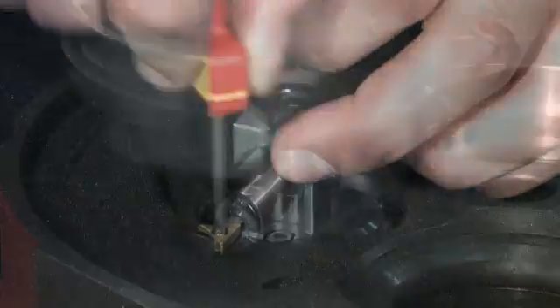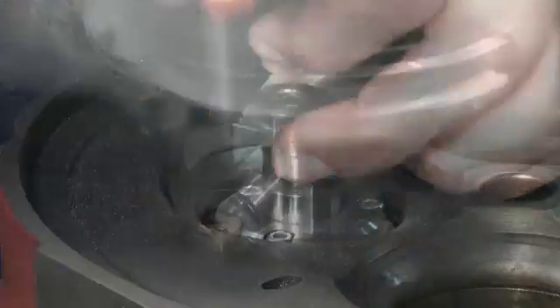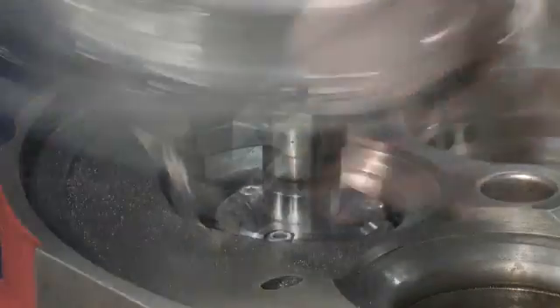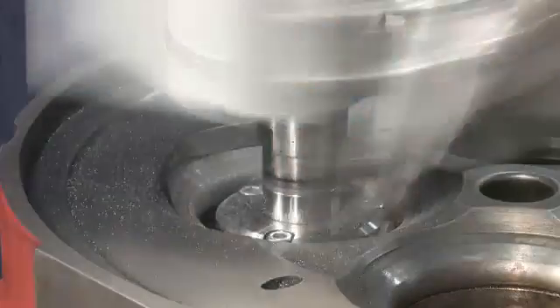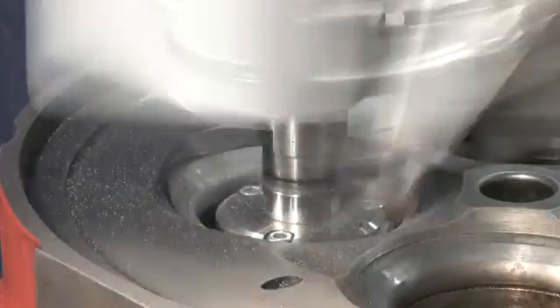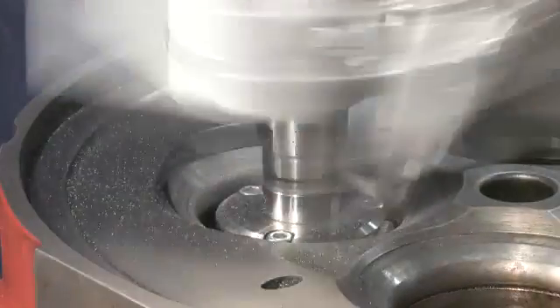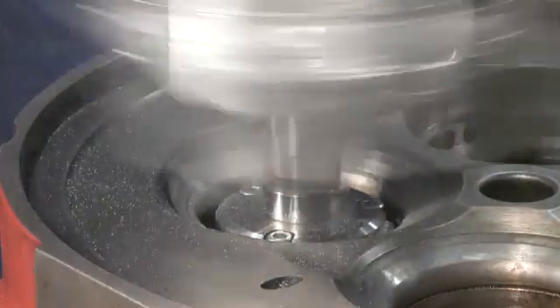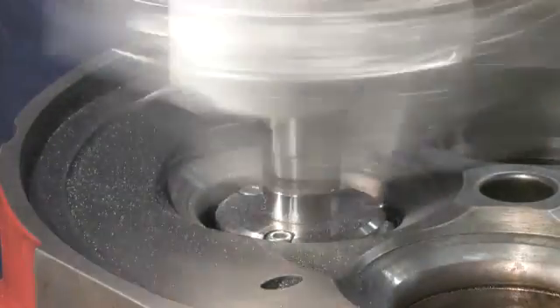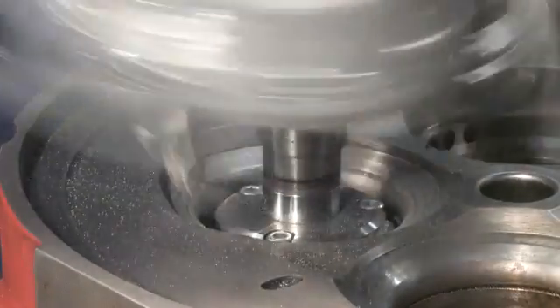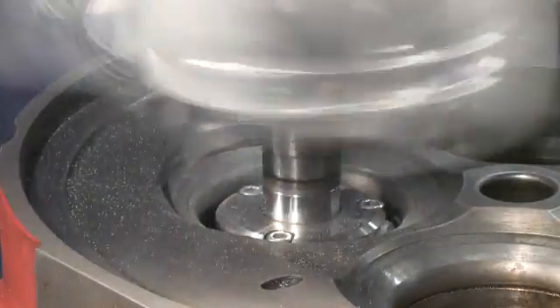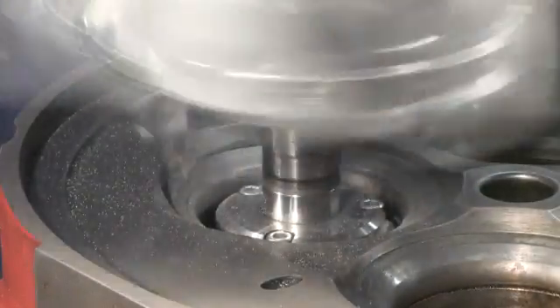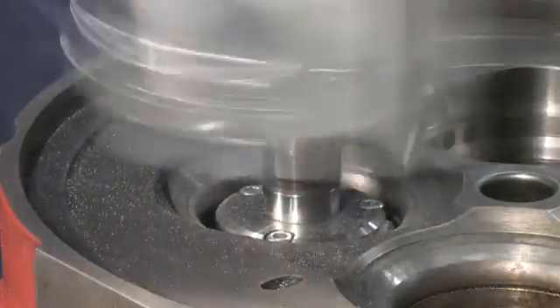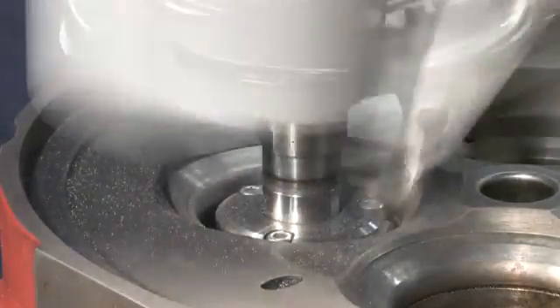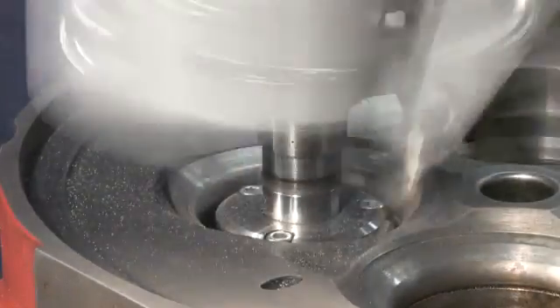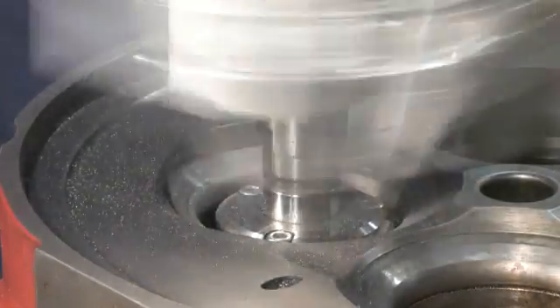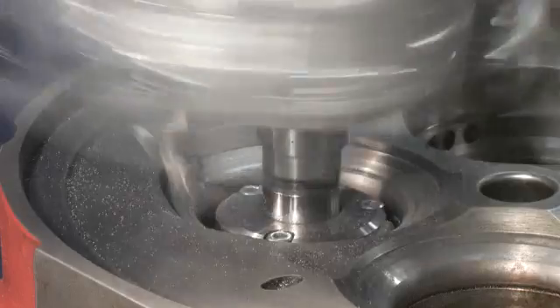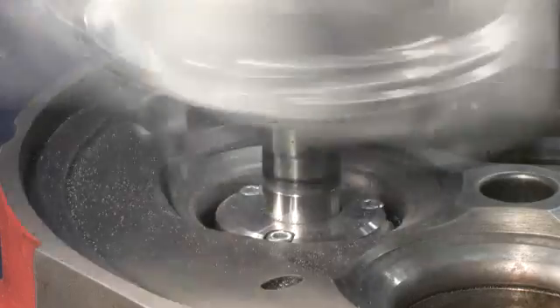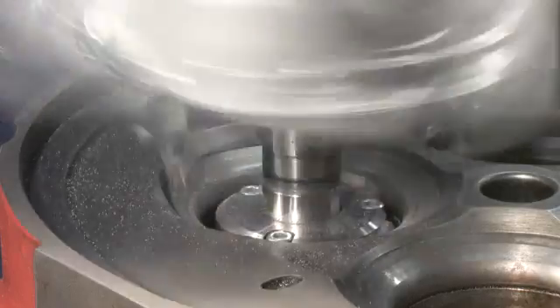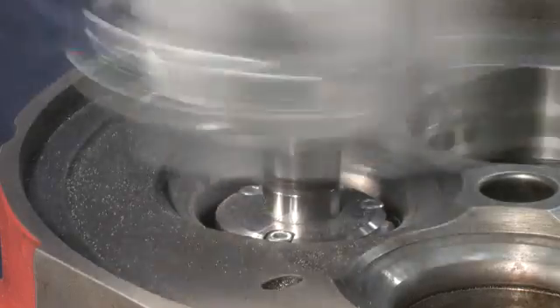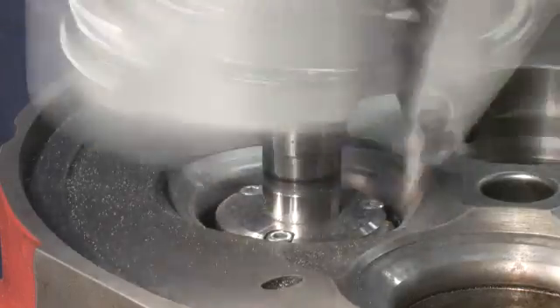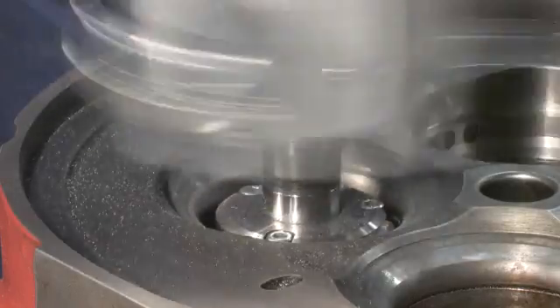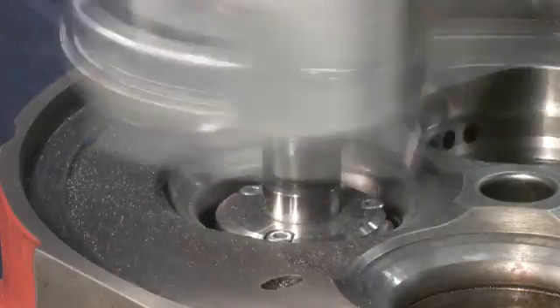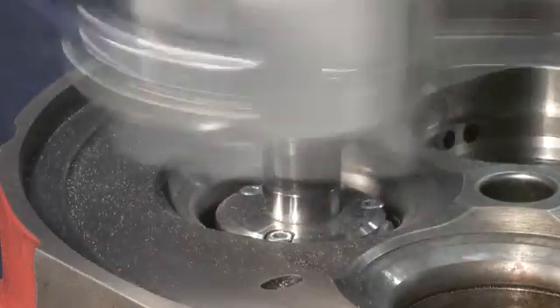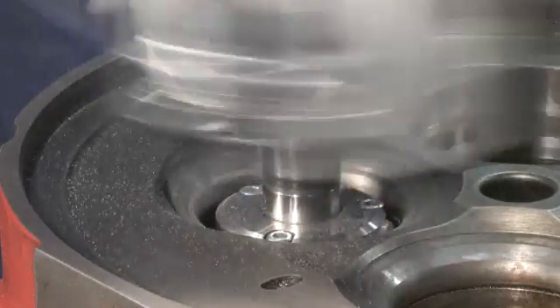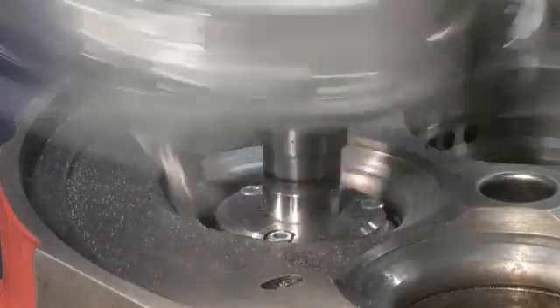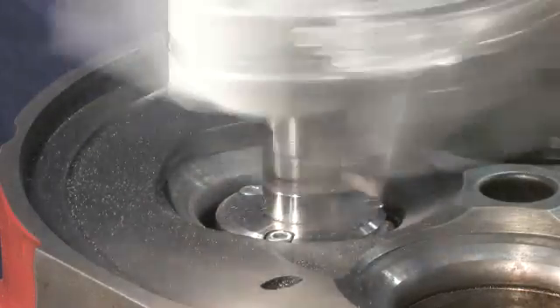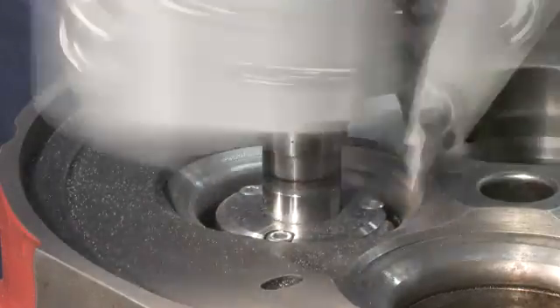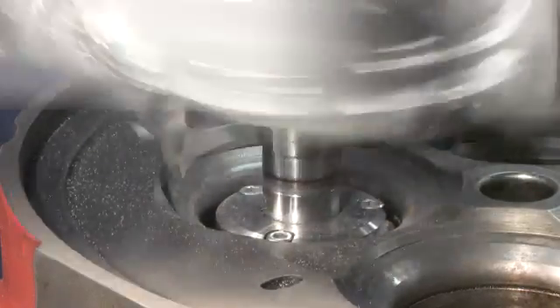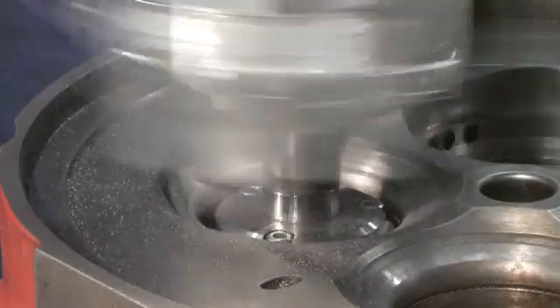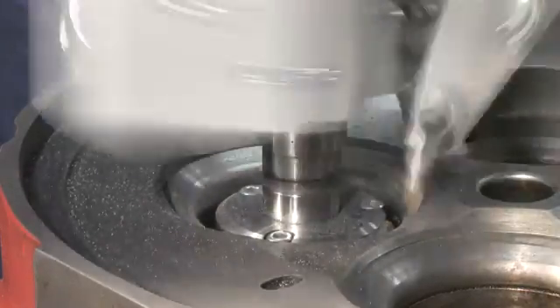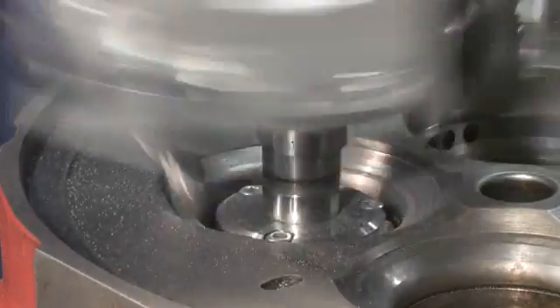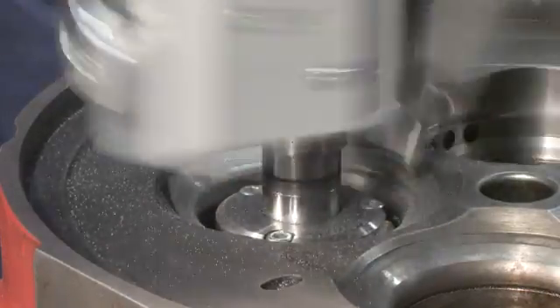Since turning is much quicker than grinding, the VSL makes machining valve seats a breeze.